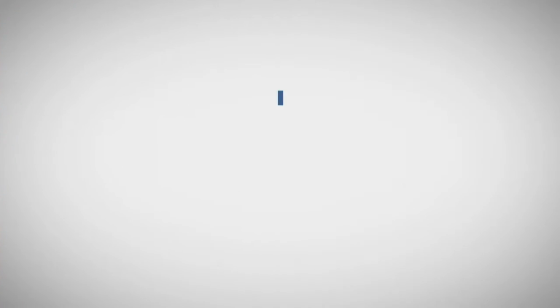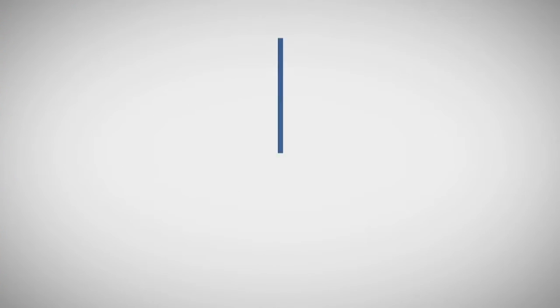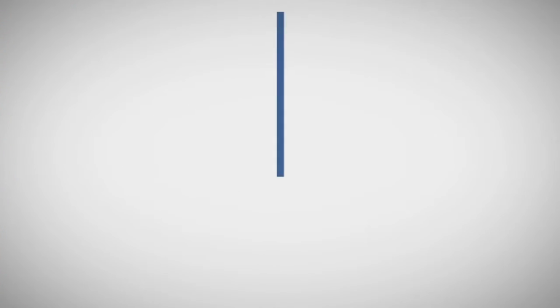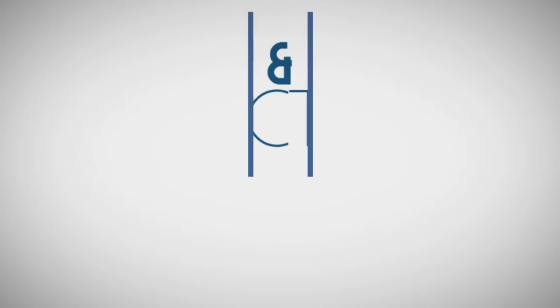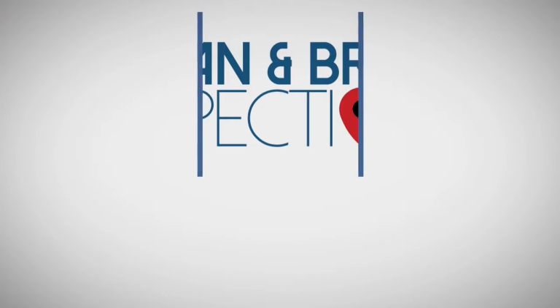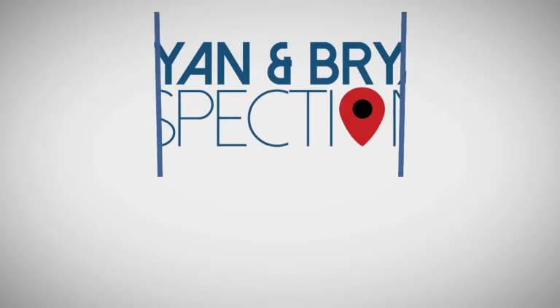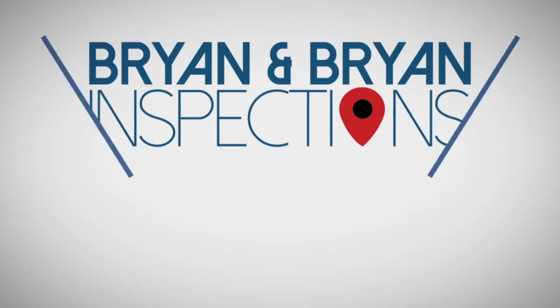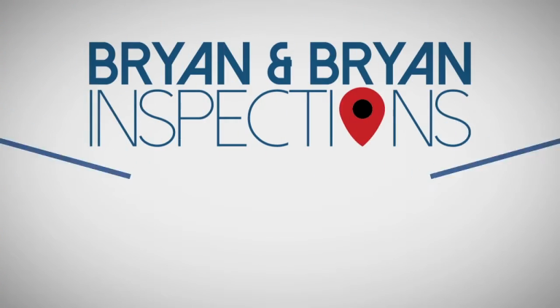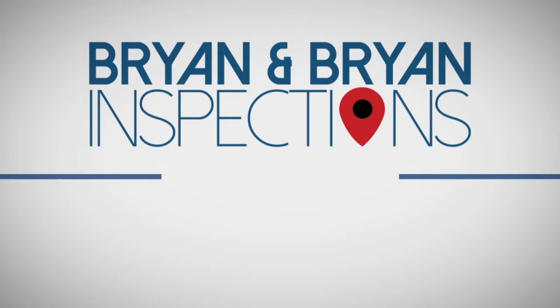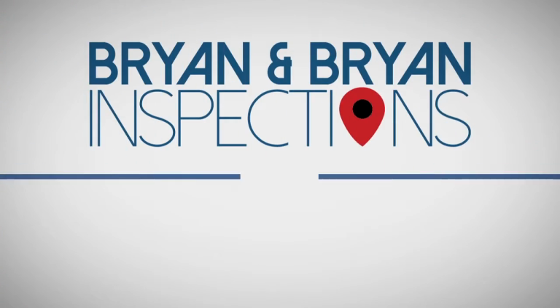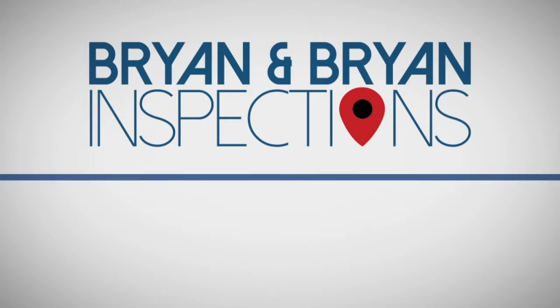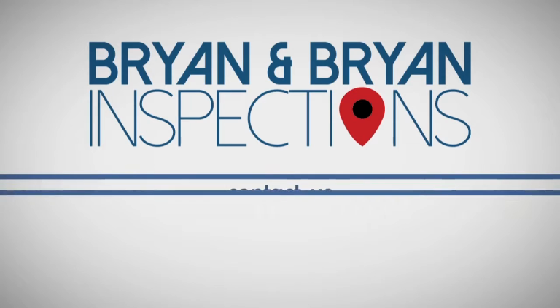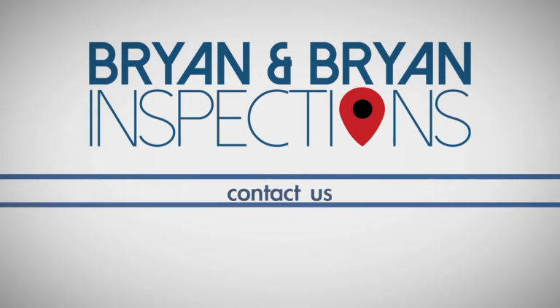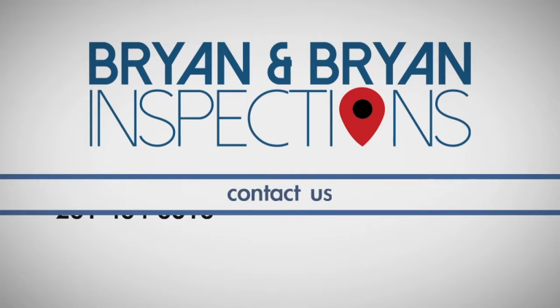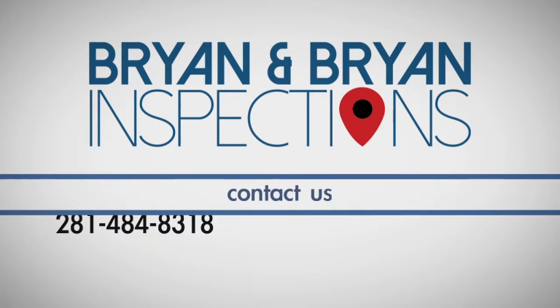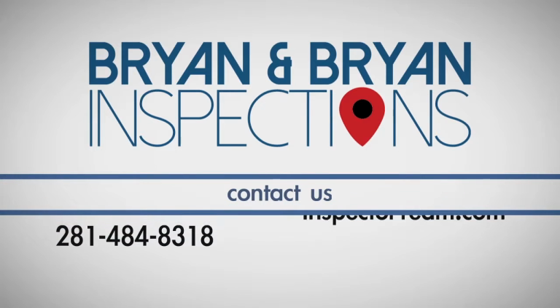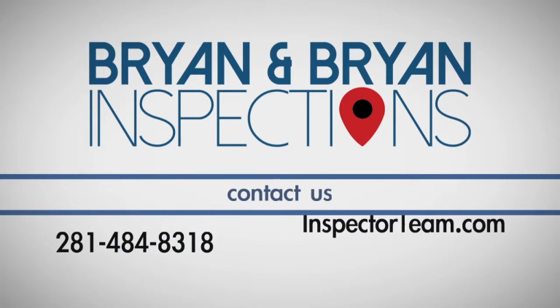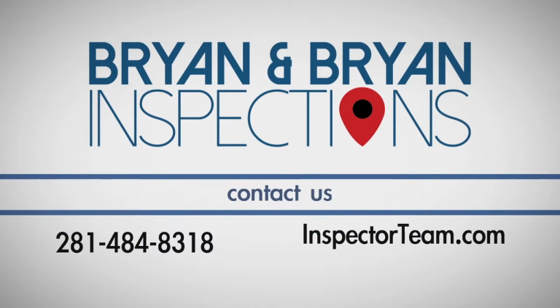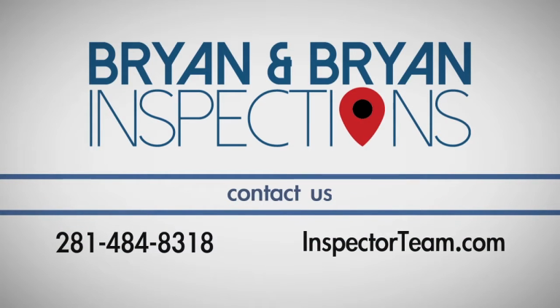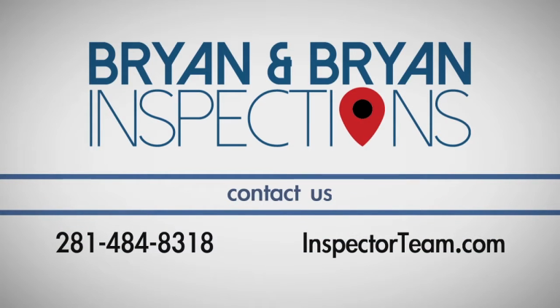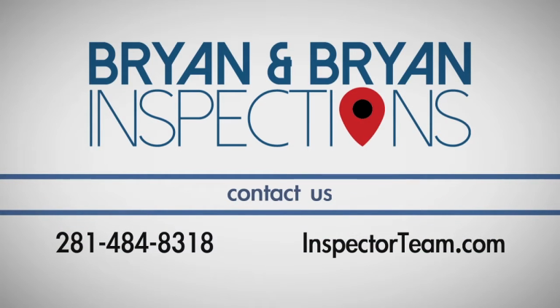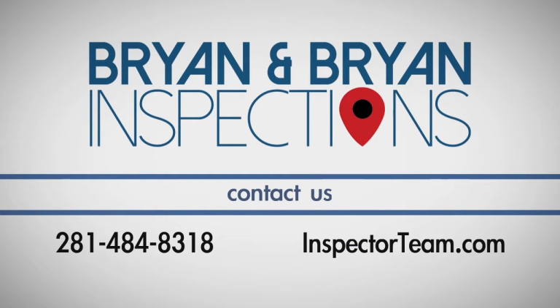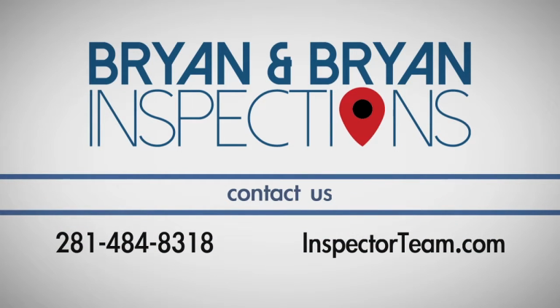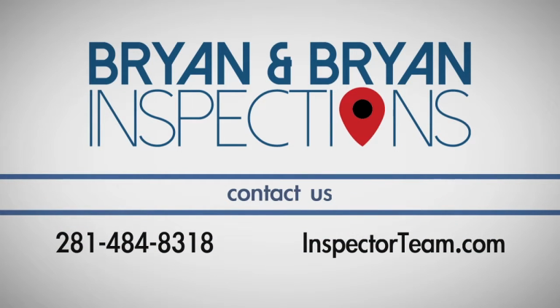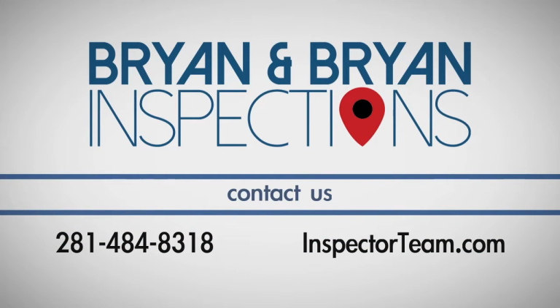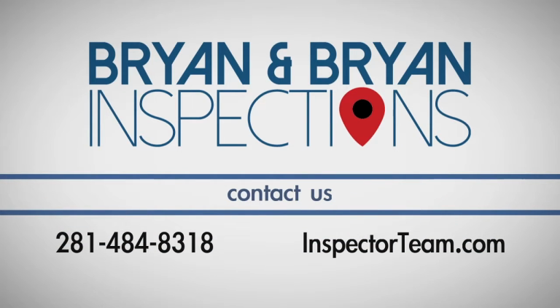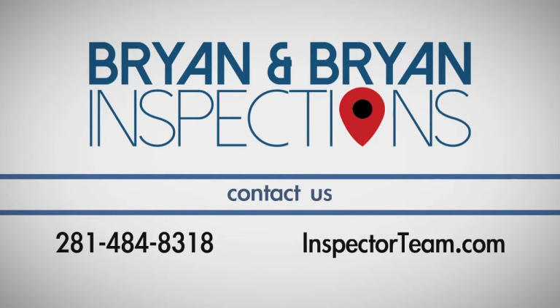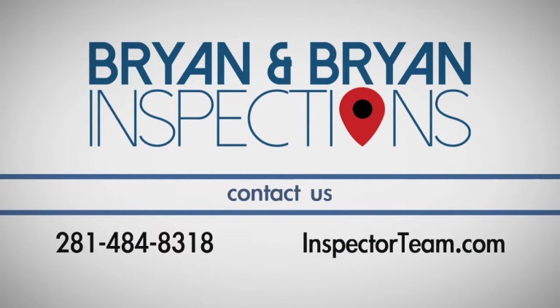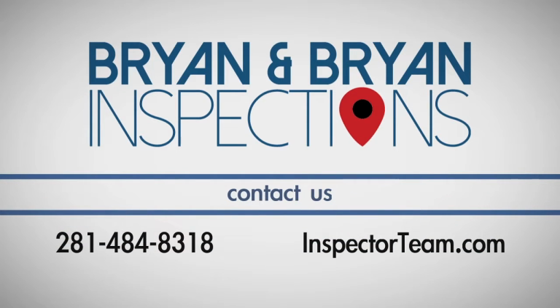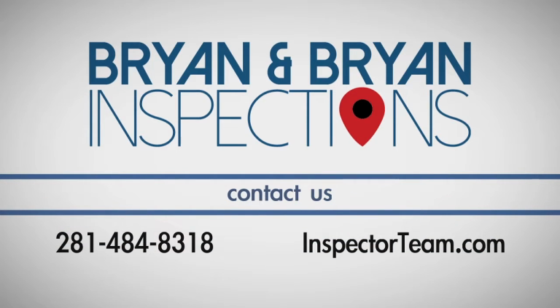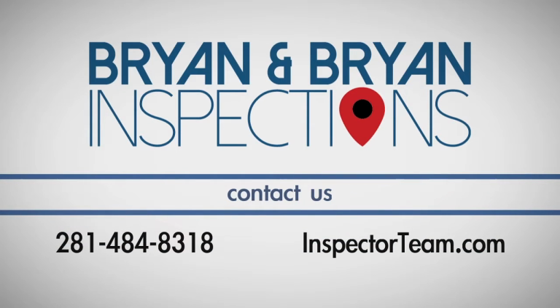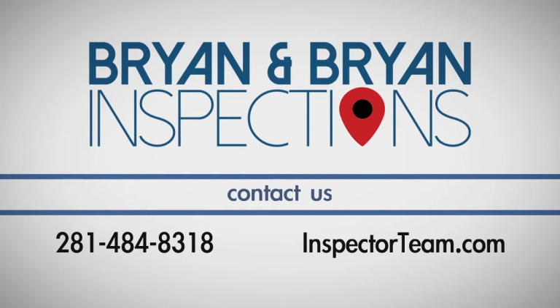If you have any questions about this process, call Bryan & Bryan Home and Termite Inspections, the Inspector Team, at 281-484-8318.